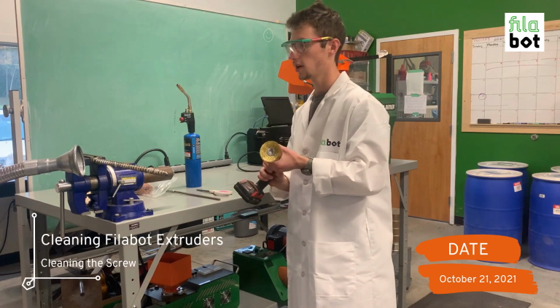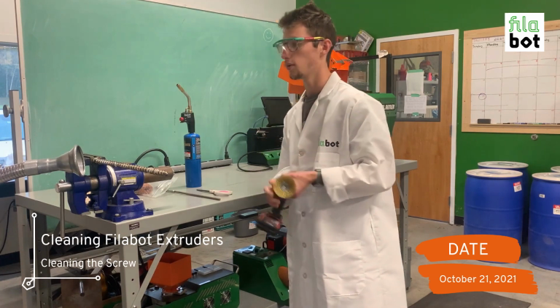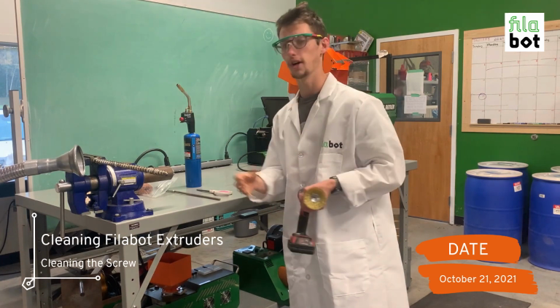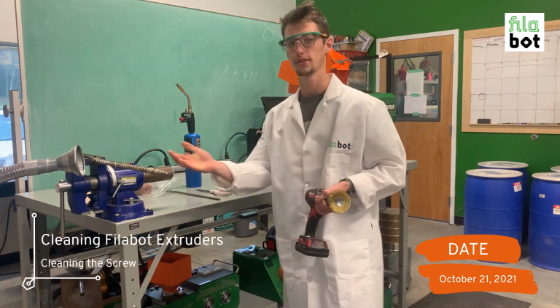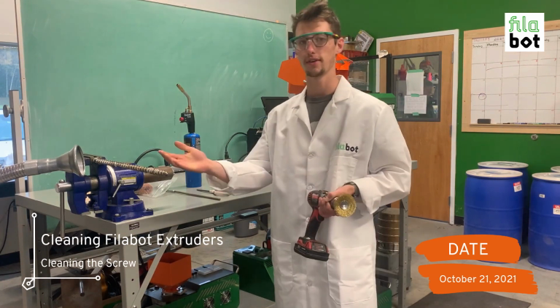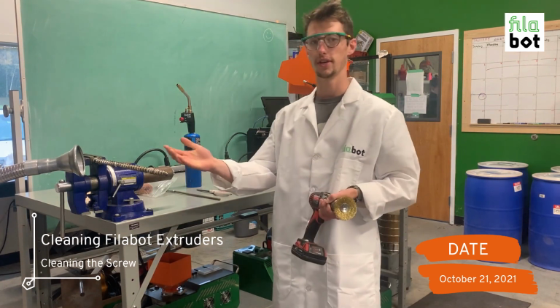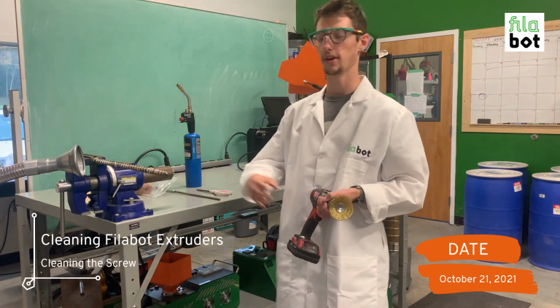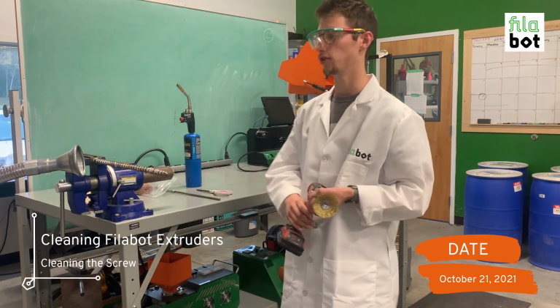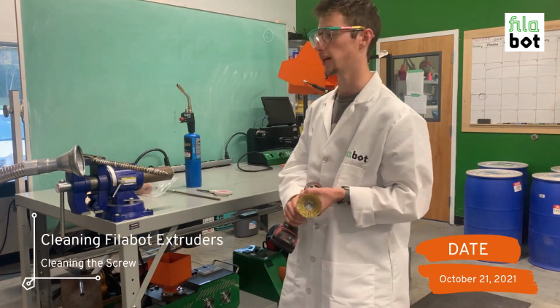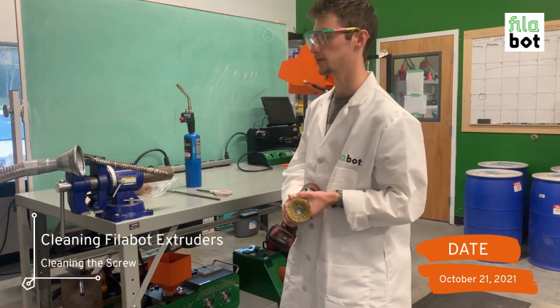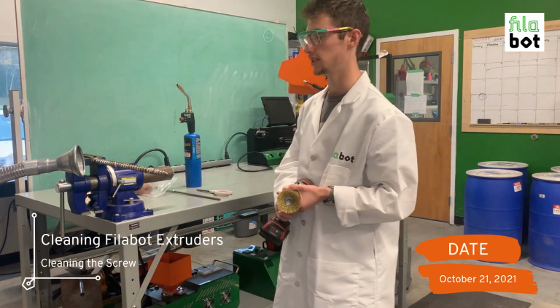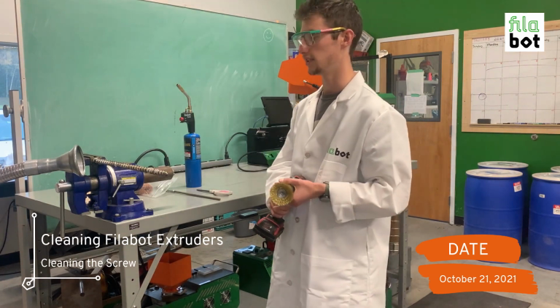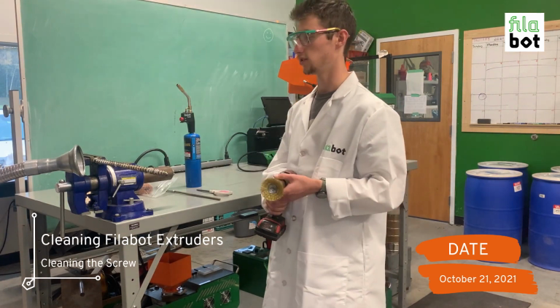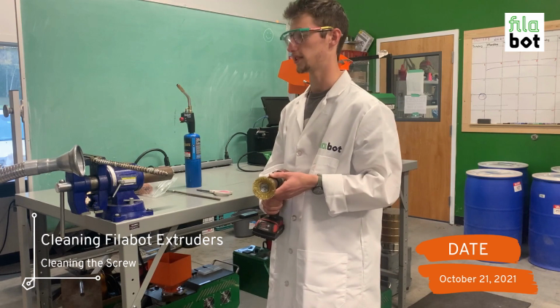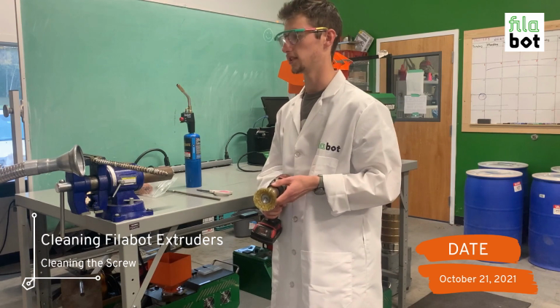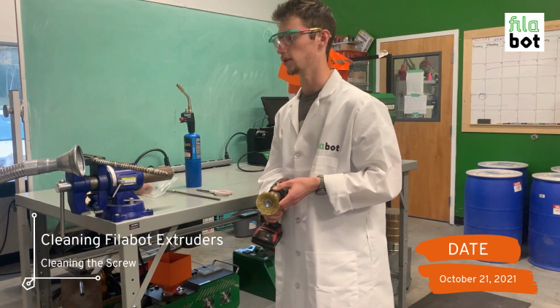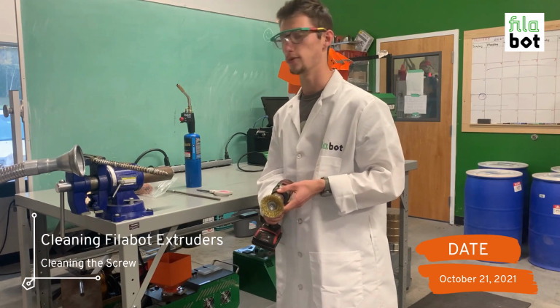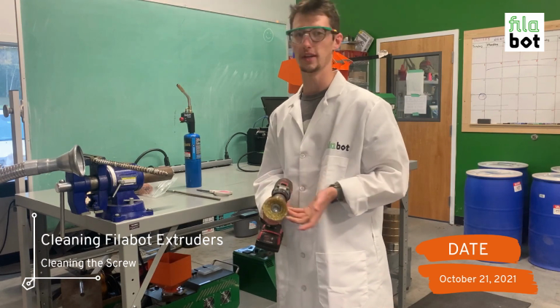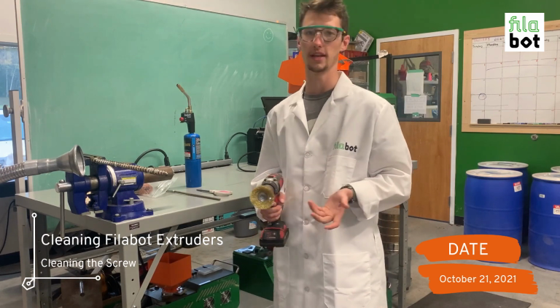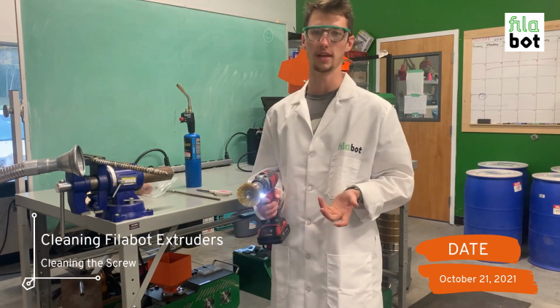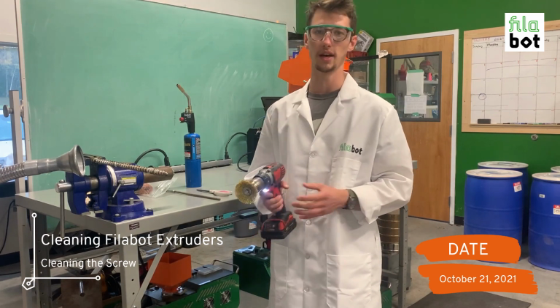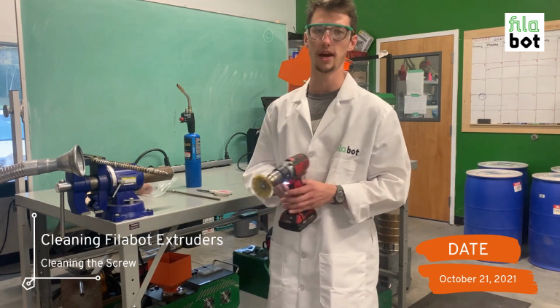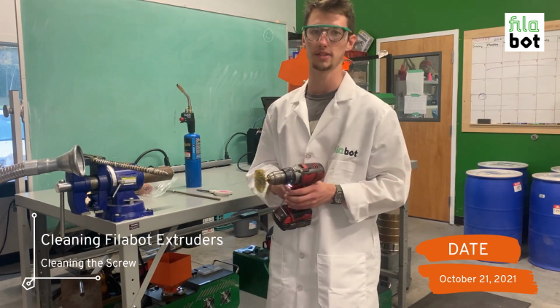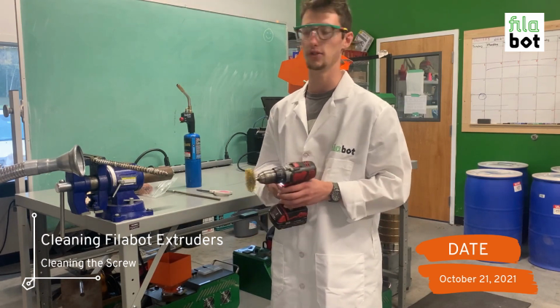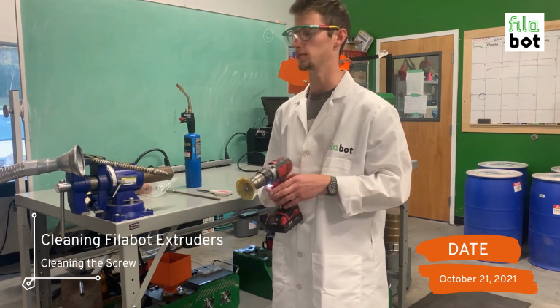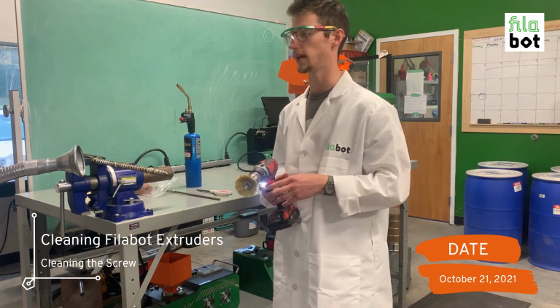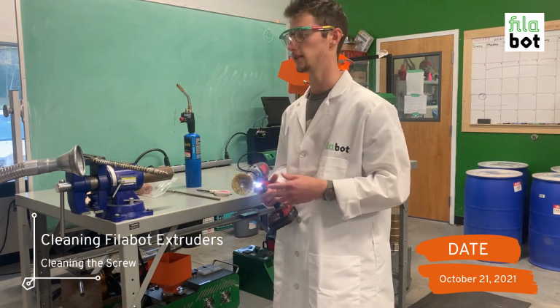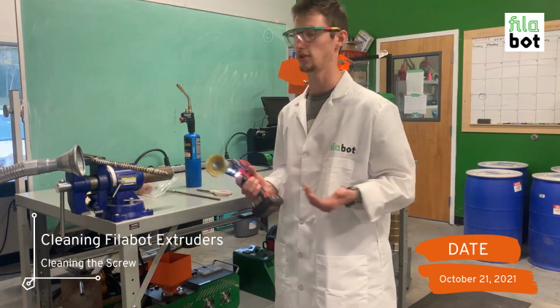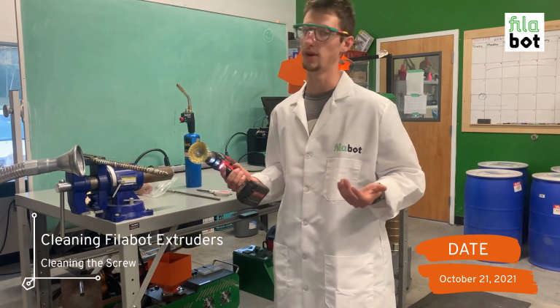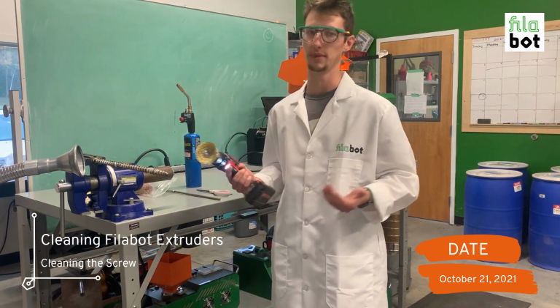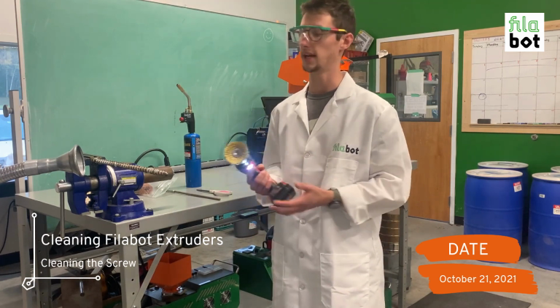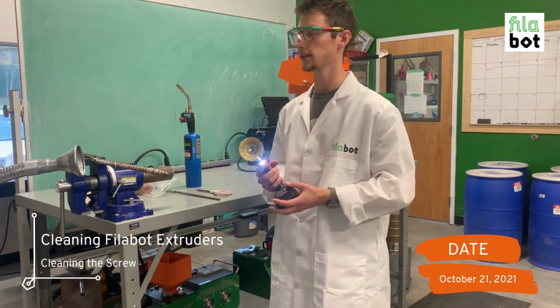We also have a fume extraction machine here to make sure we're removing any noxious fumes that you don't want to be inhaling.